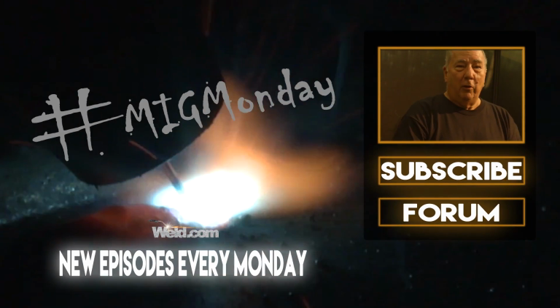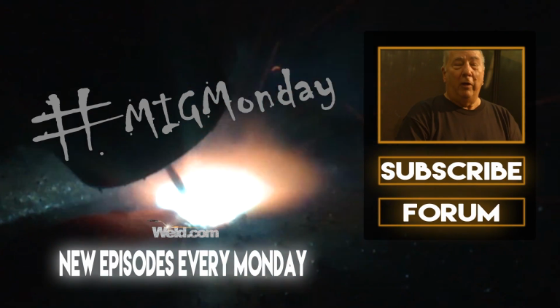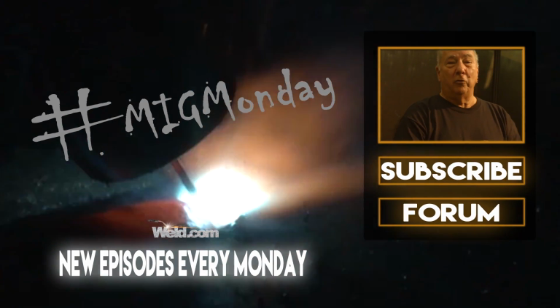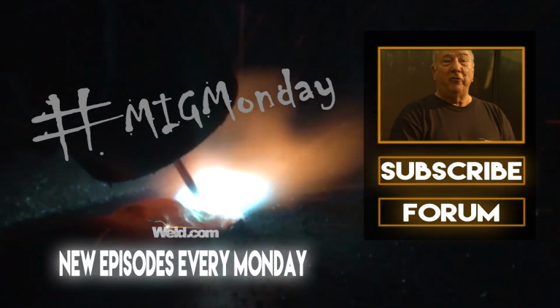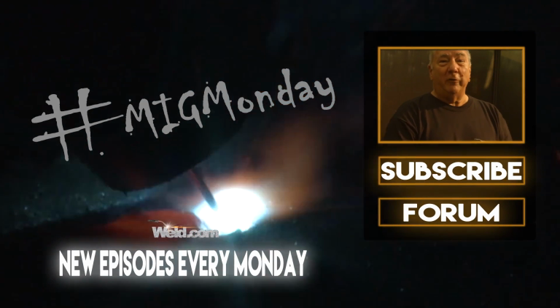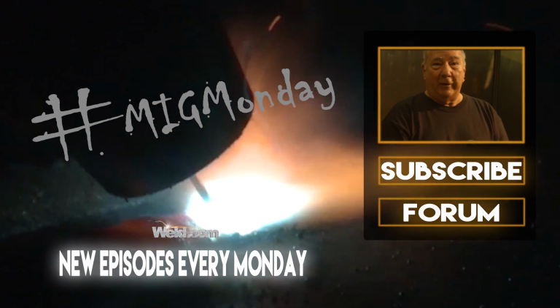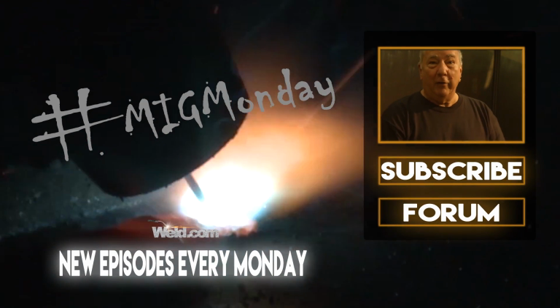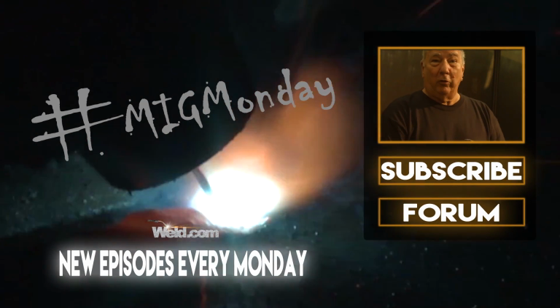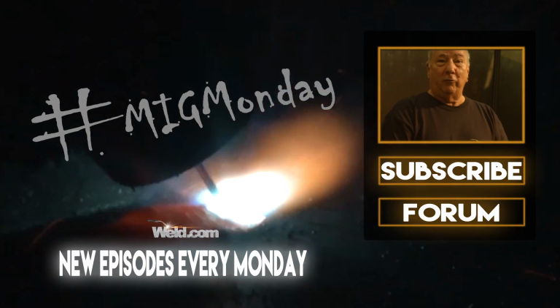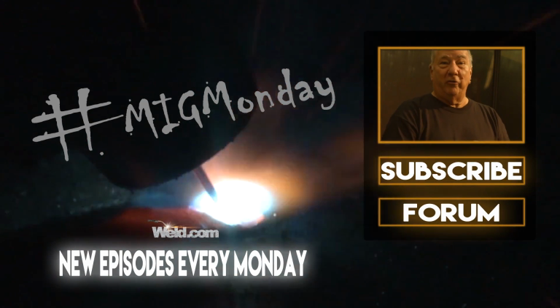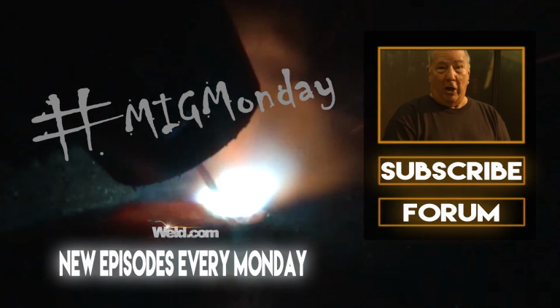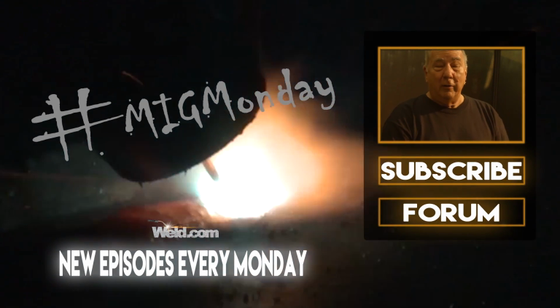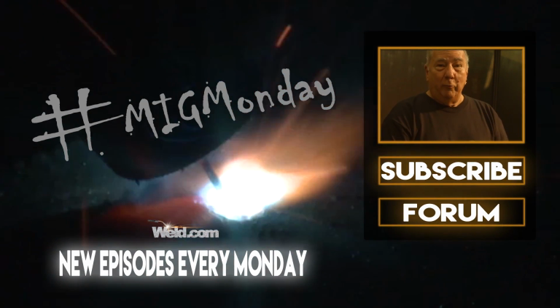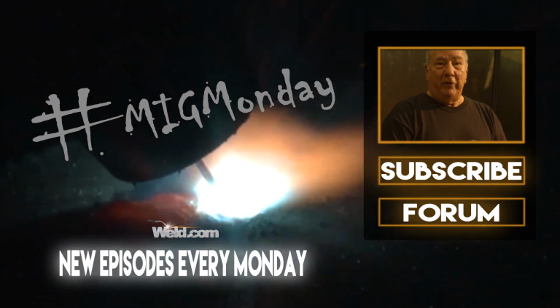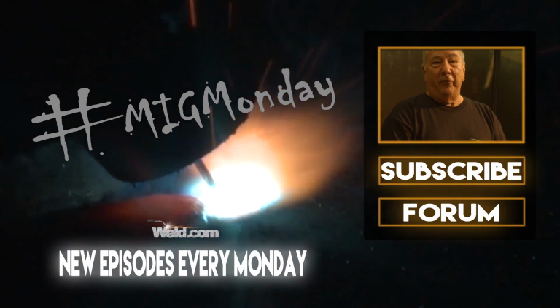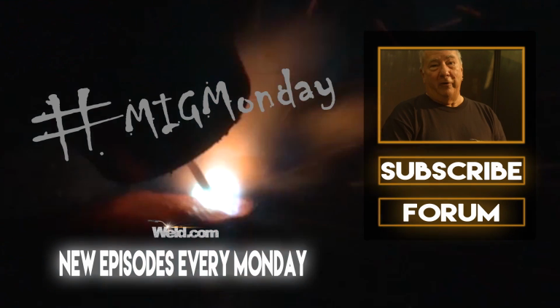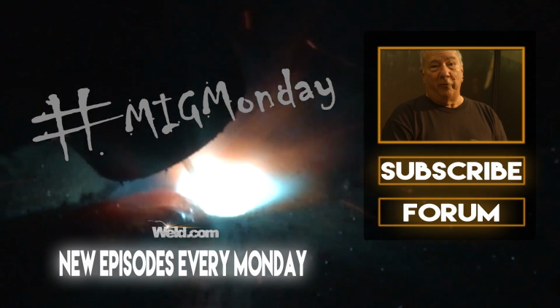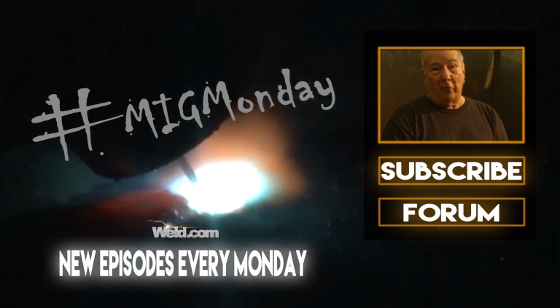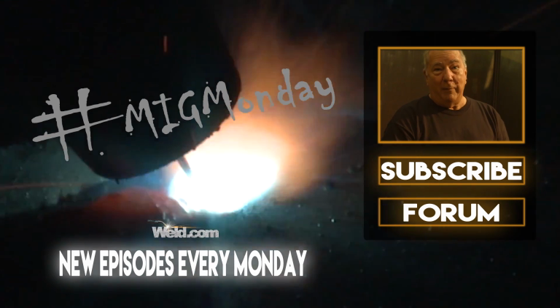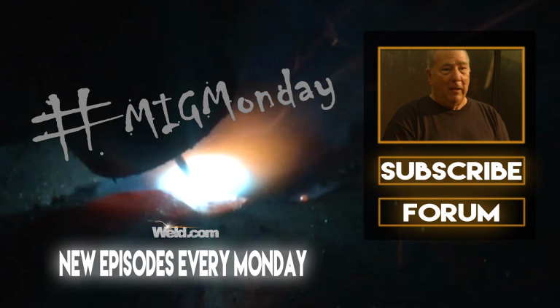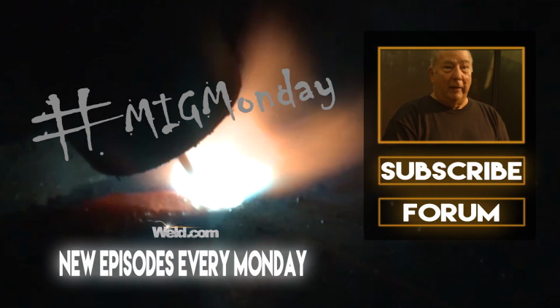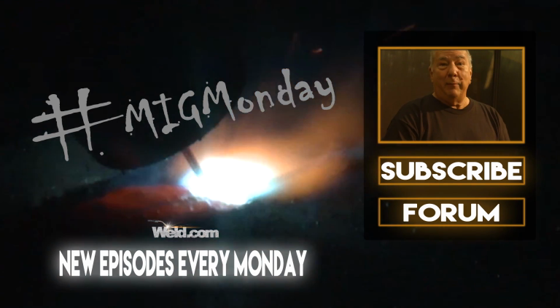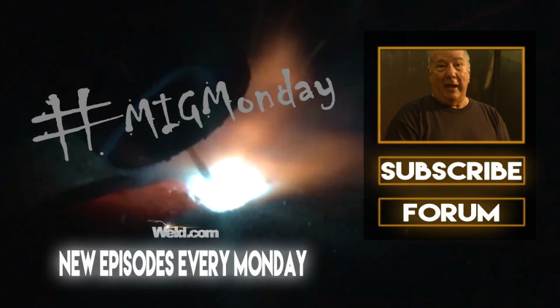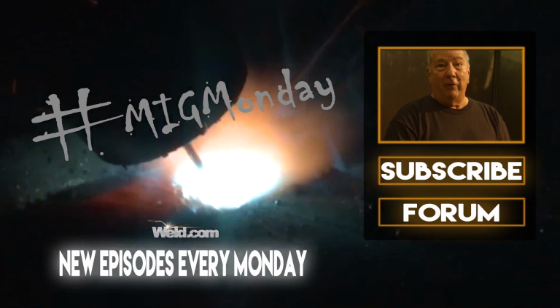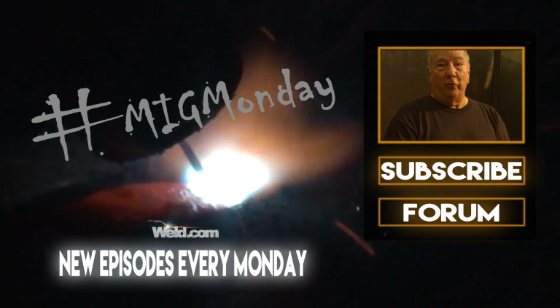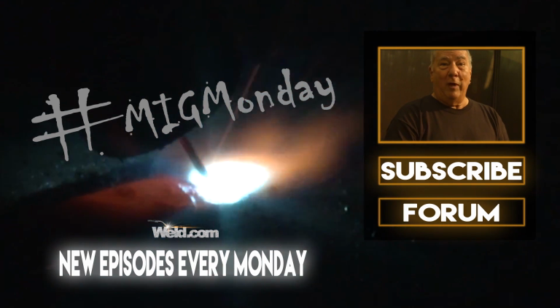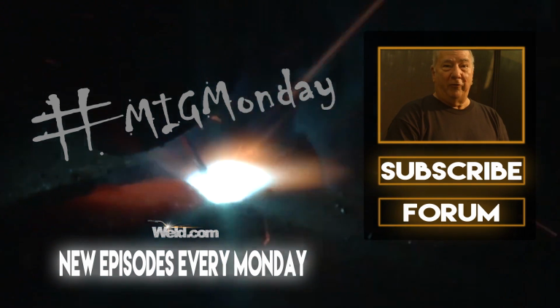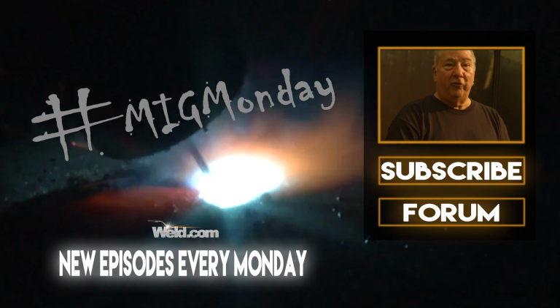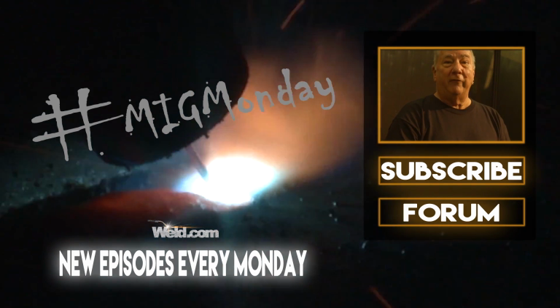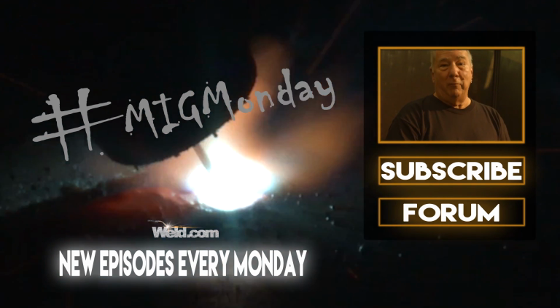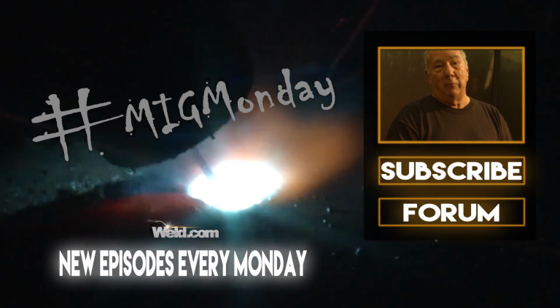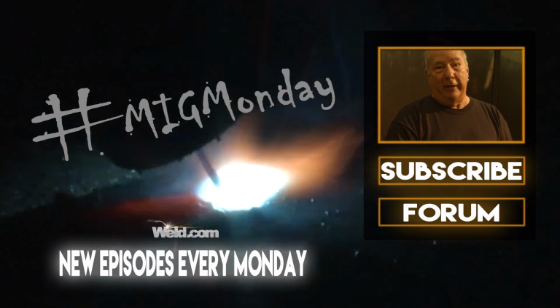If you learned something today or like what you saw, please feel free to subscribe and keep an eye out for new episodes every MIG Monday.